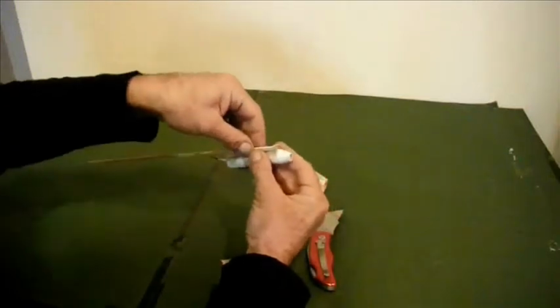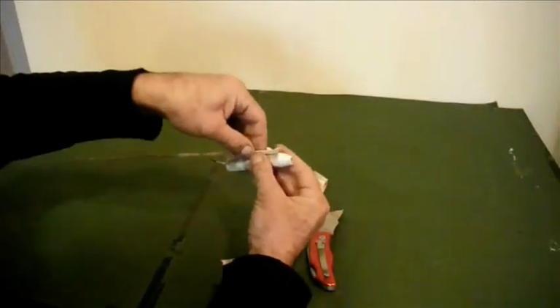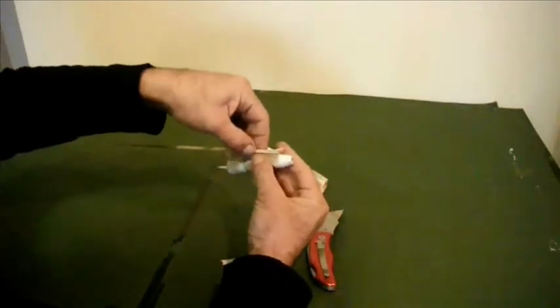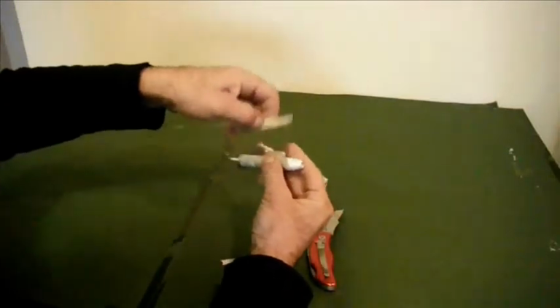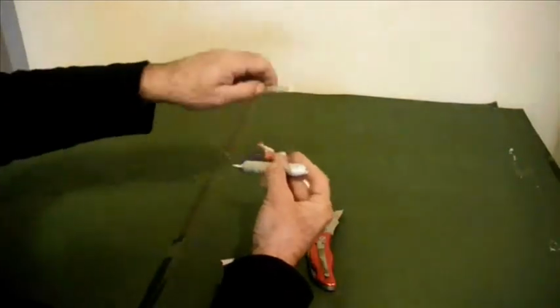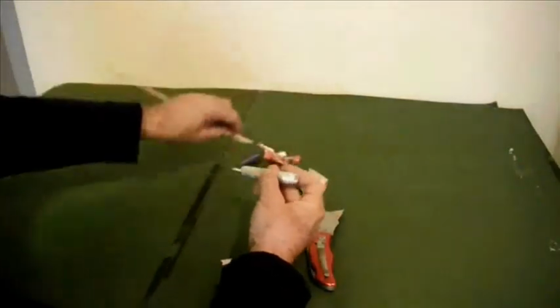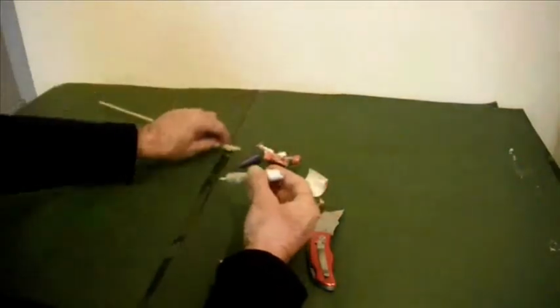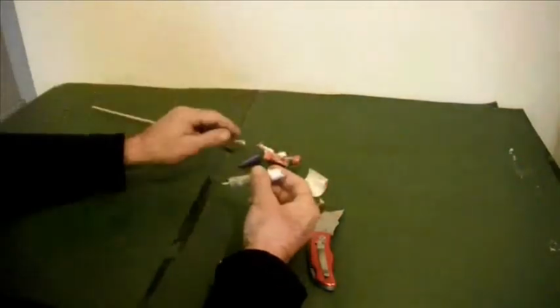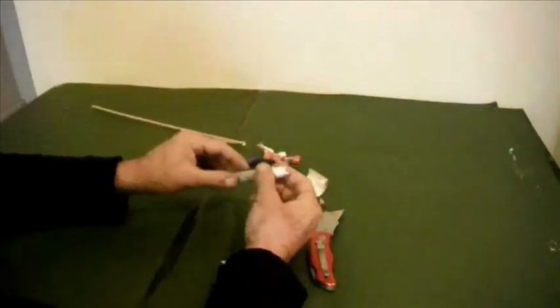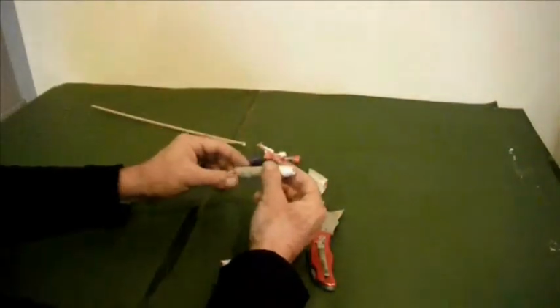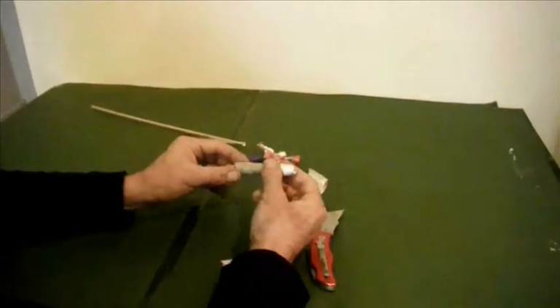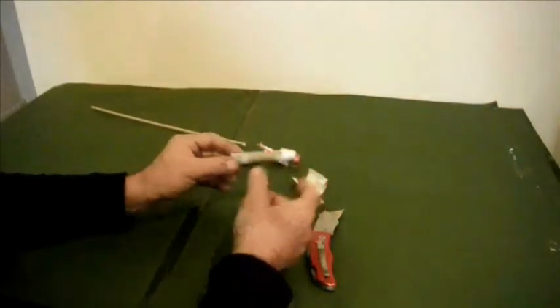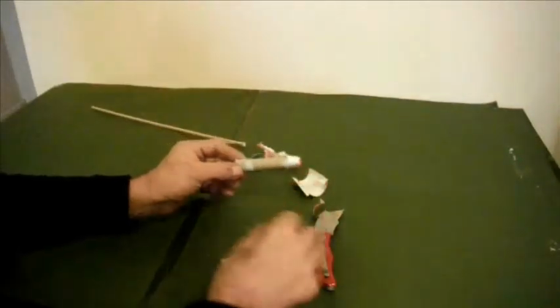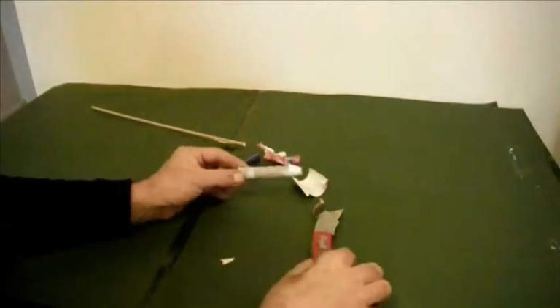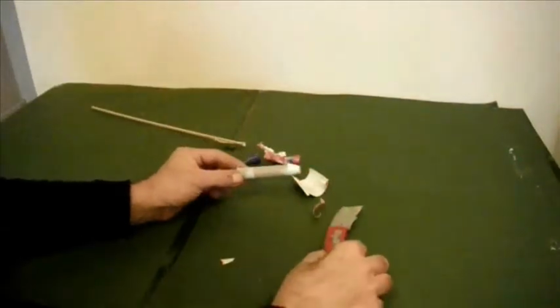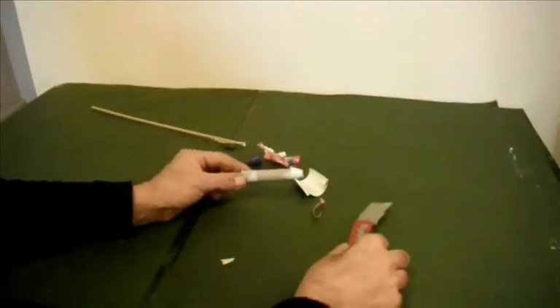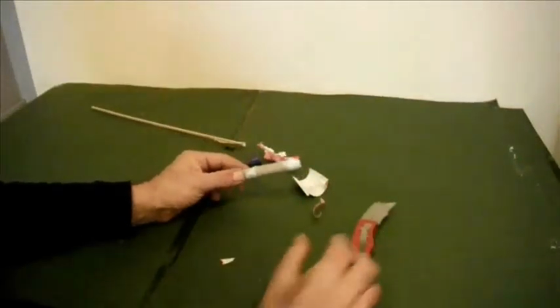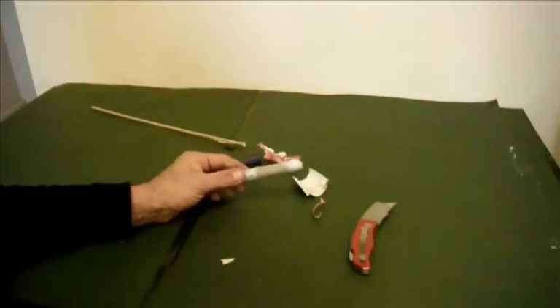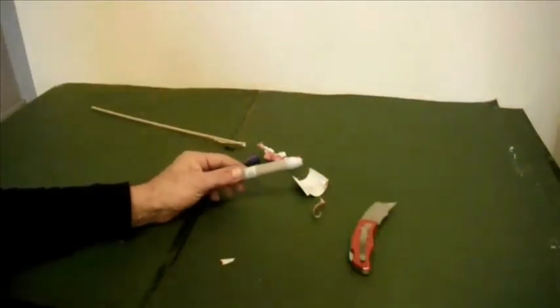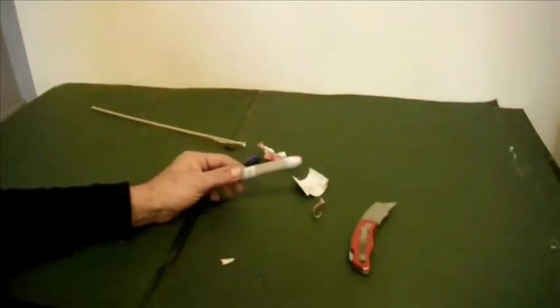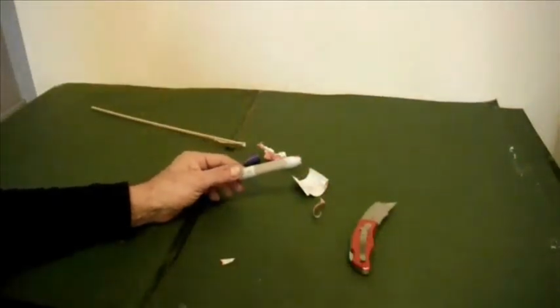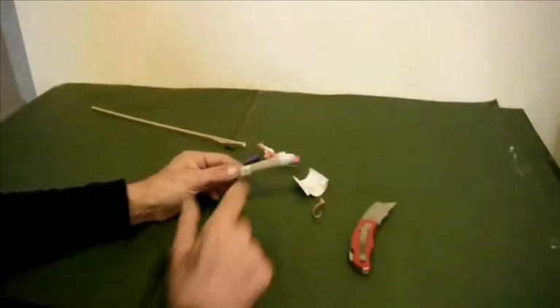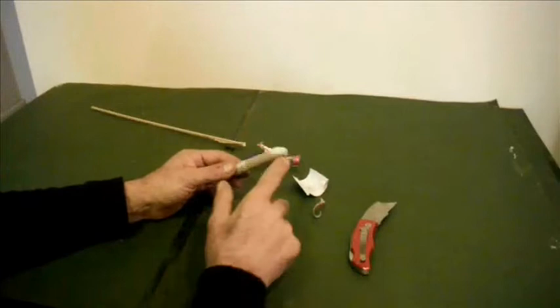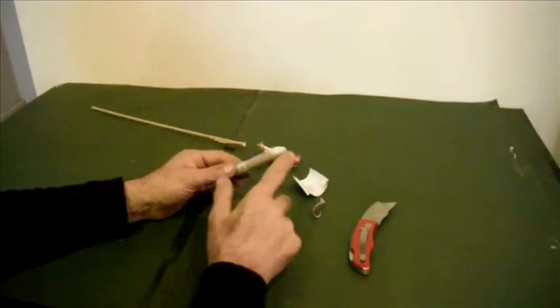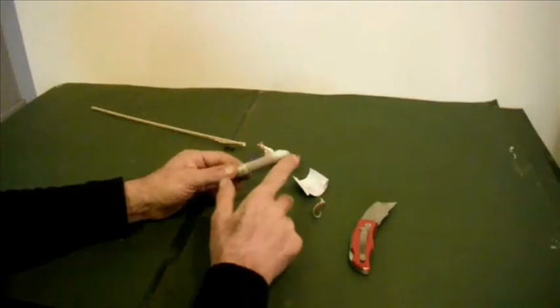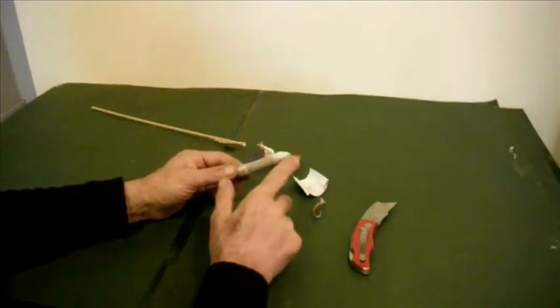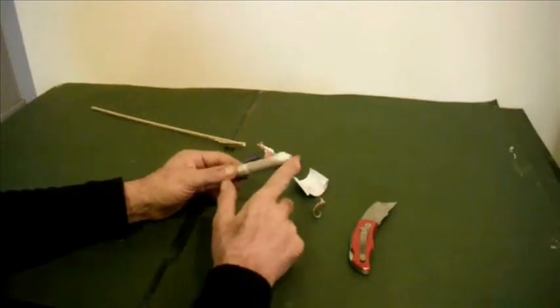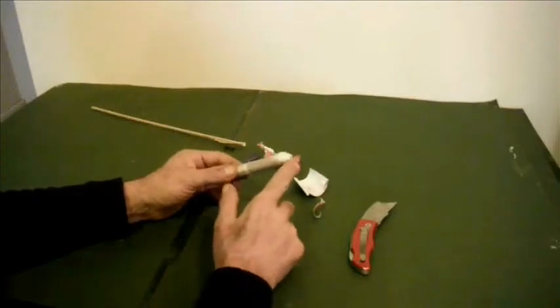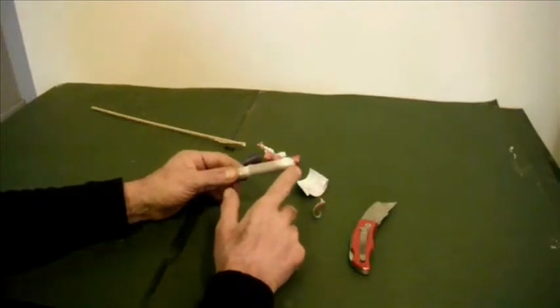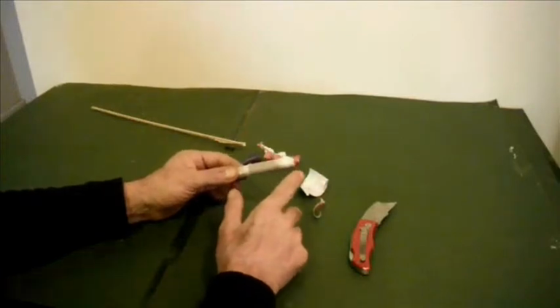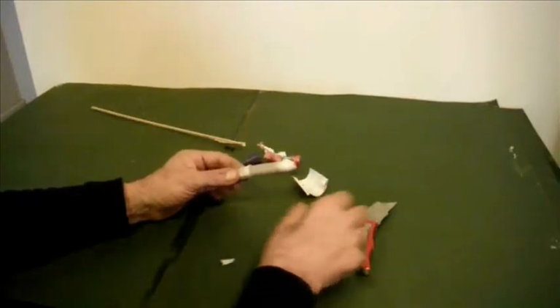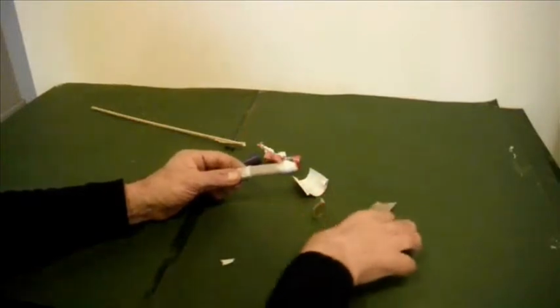Just cut through the glue which is holding the stick to the rocket. Once you've got the stick off, you need to disable the explosive charge at the front.